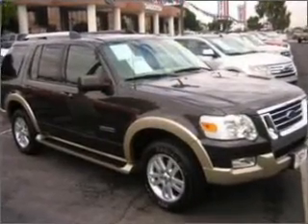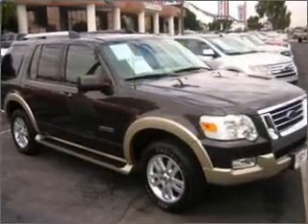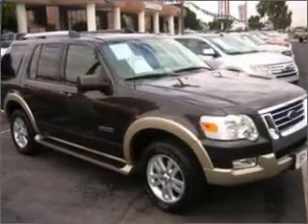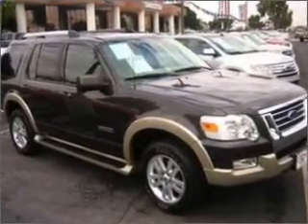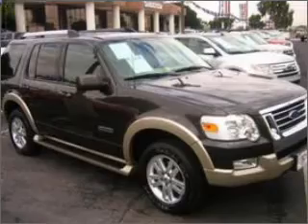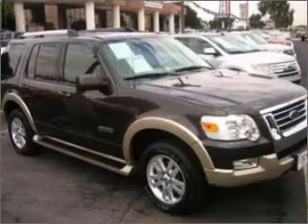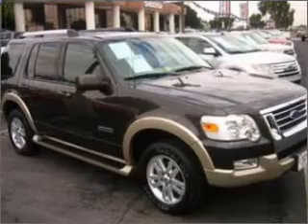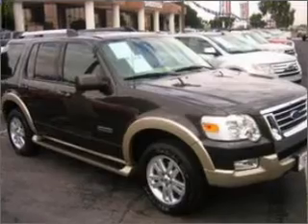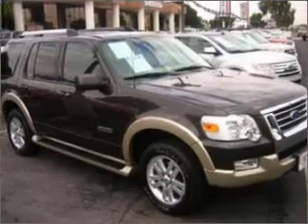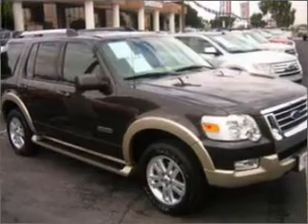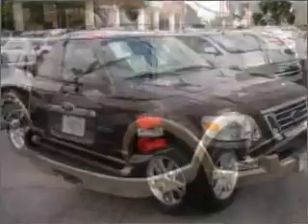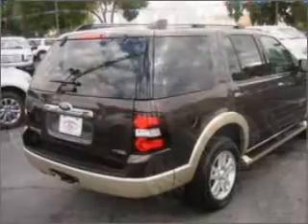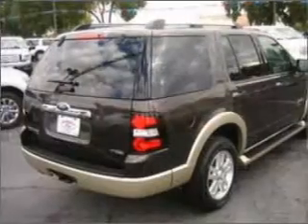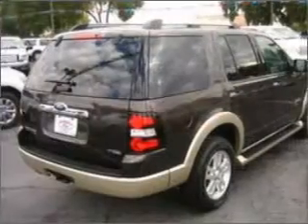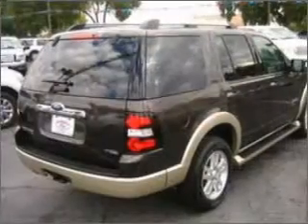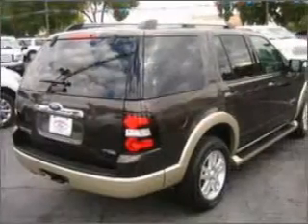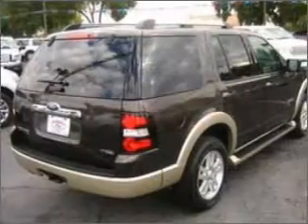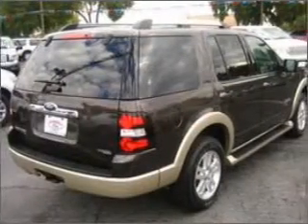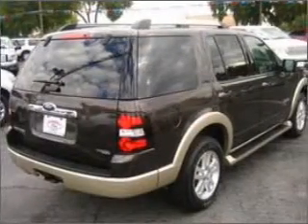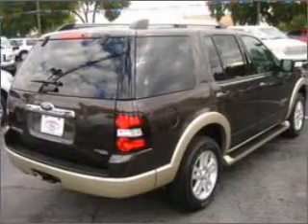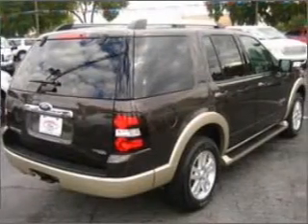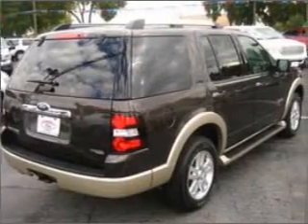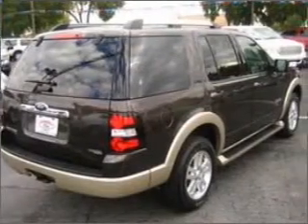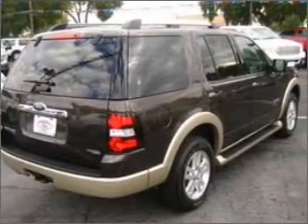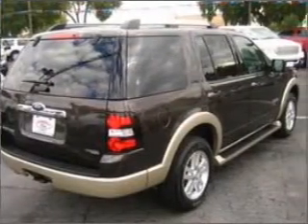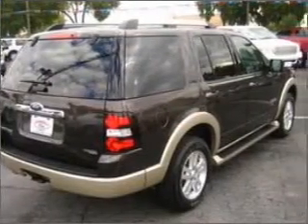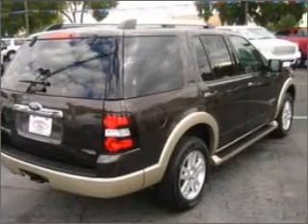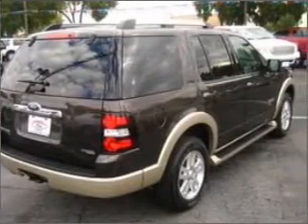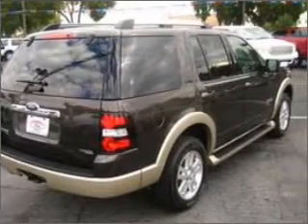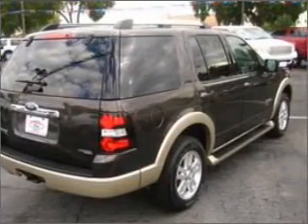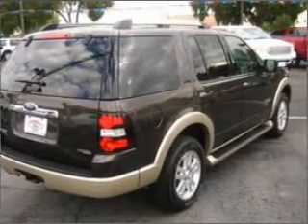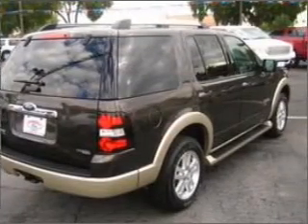Get more performance with this powerful engine. Premium wheels lend a distinctive appearance.